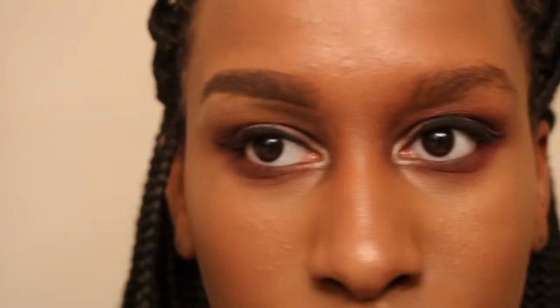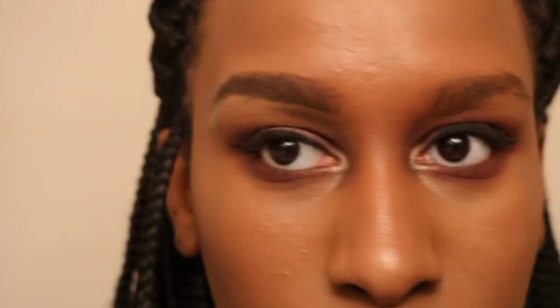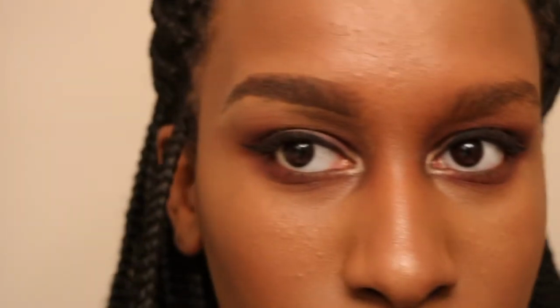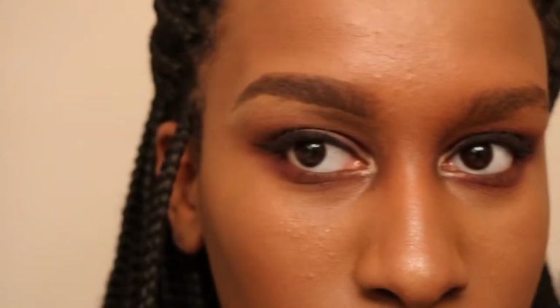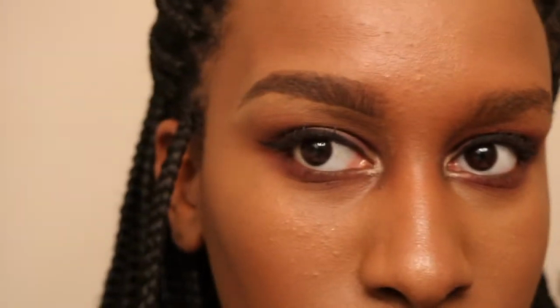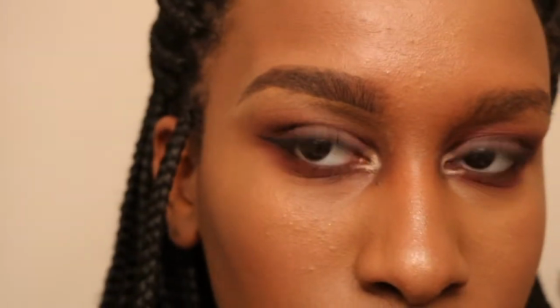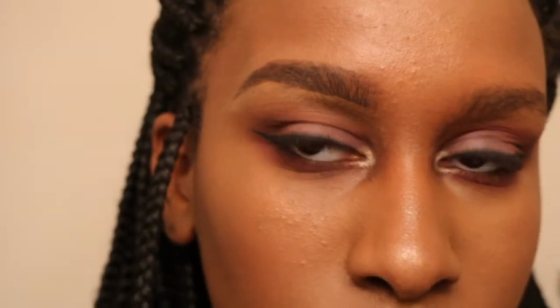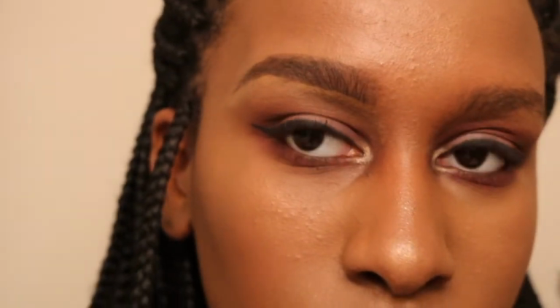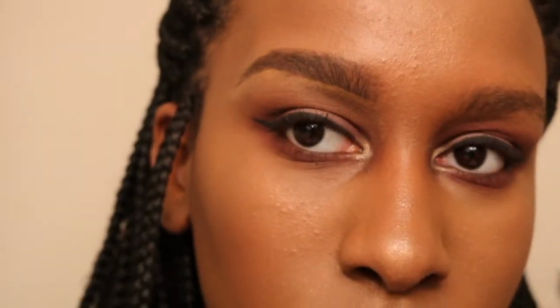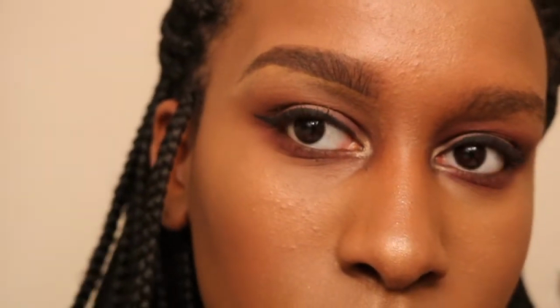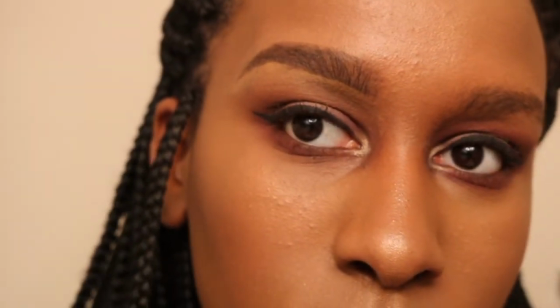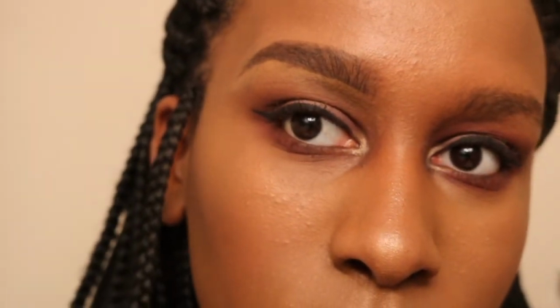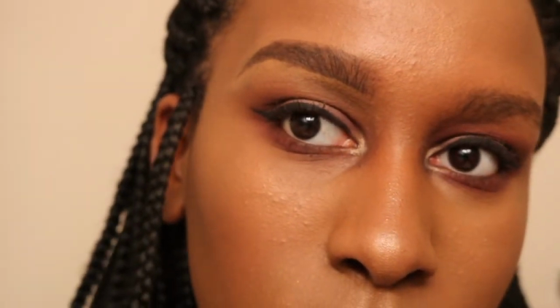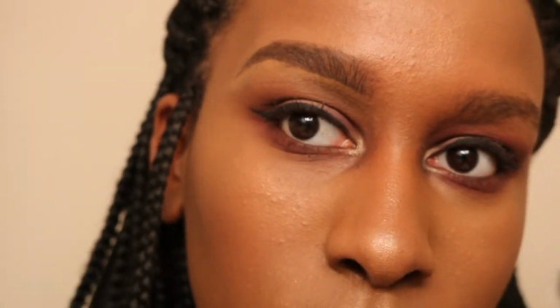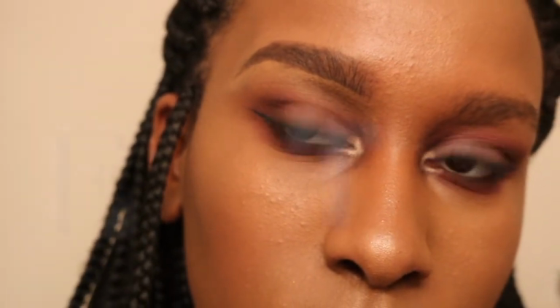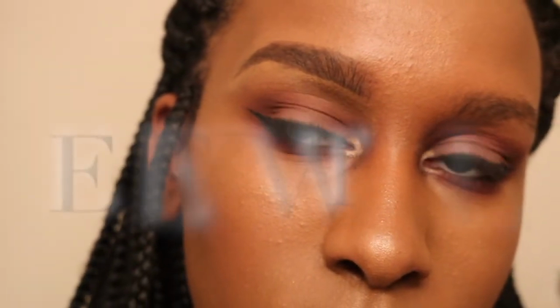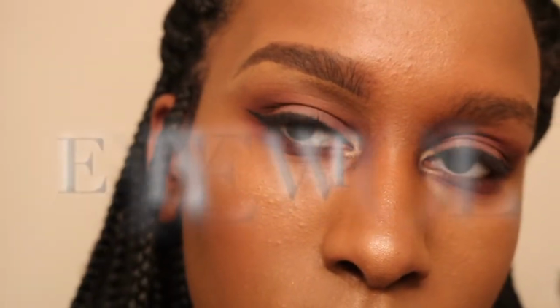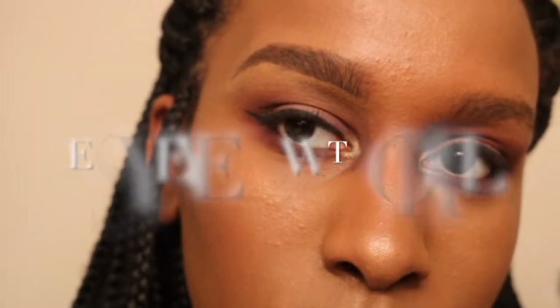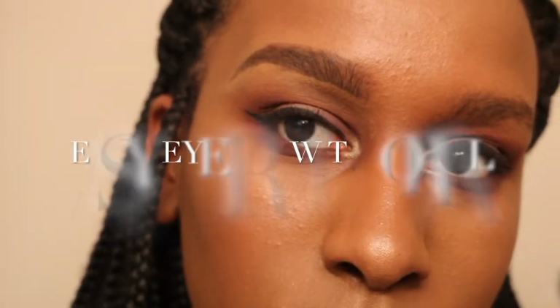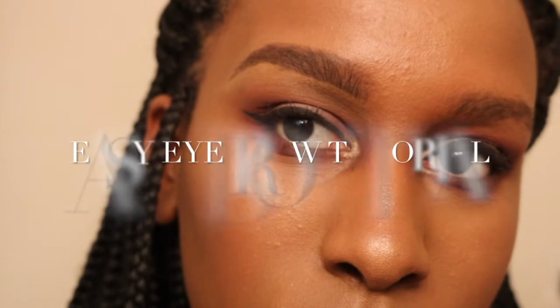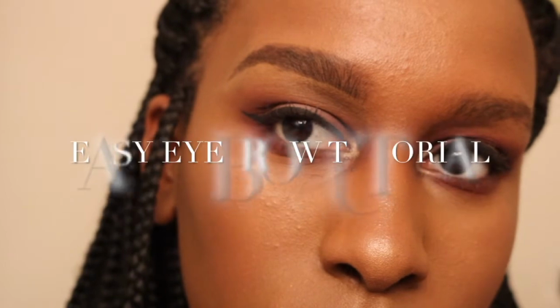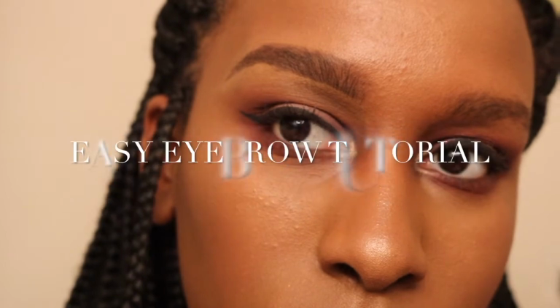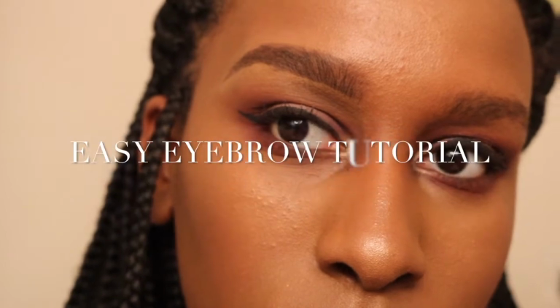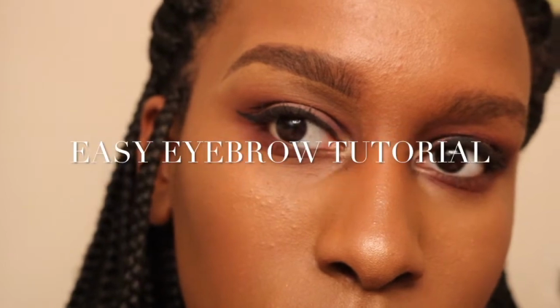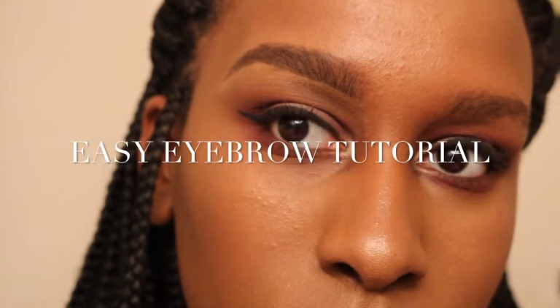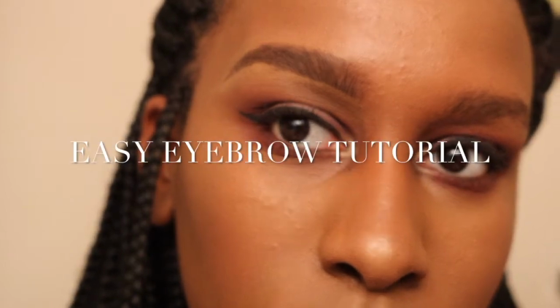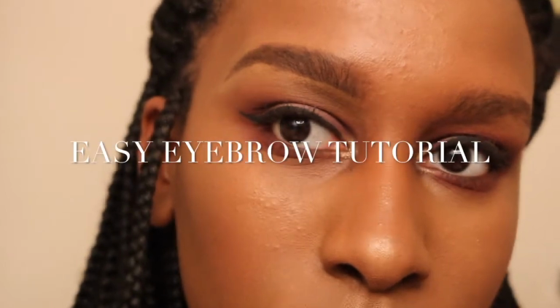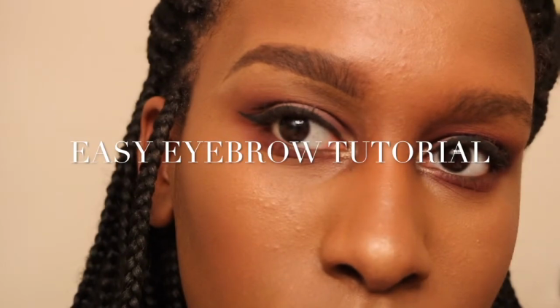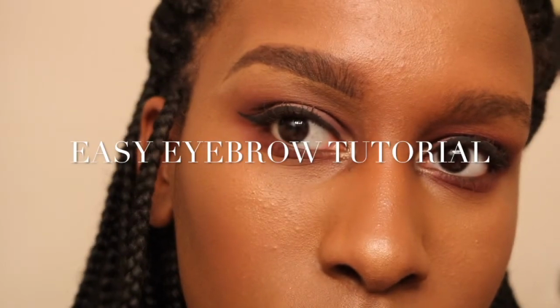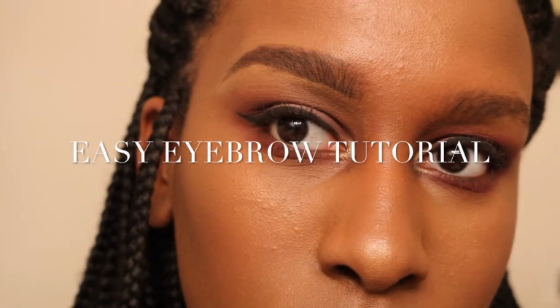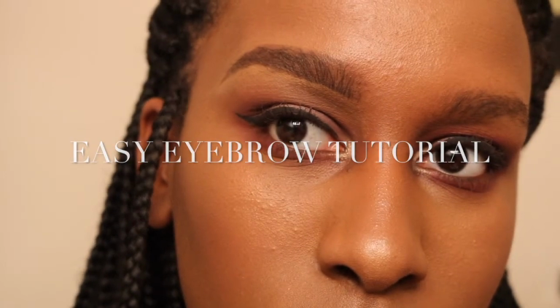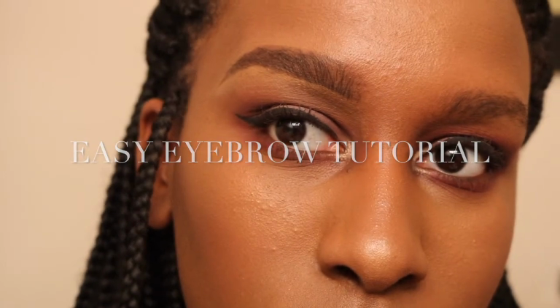Hello everyone, welcome back to my channel. In this video I'm showing you all how I do my brows.